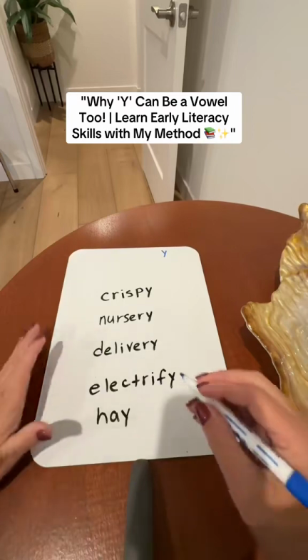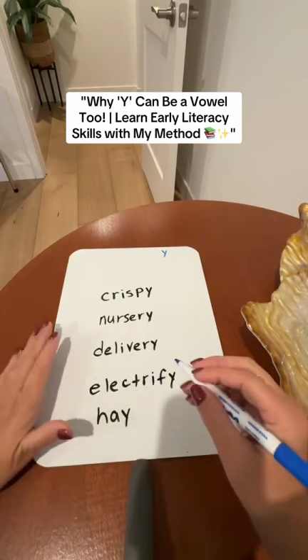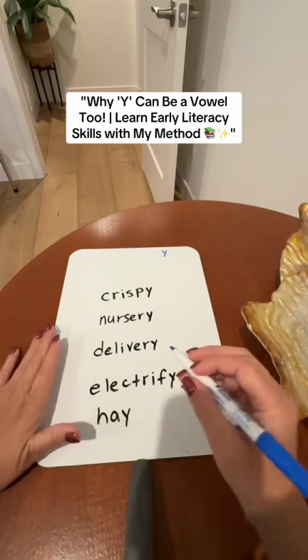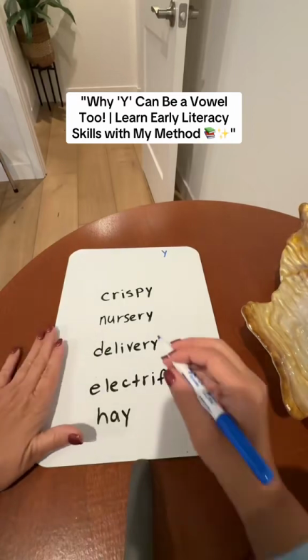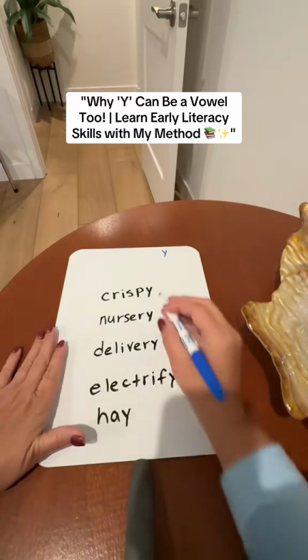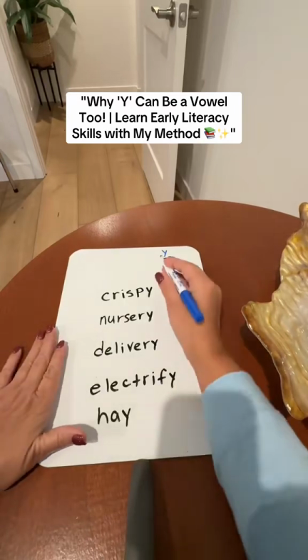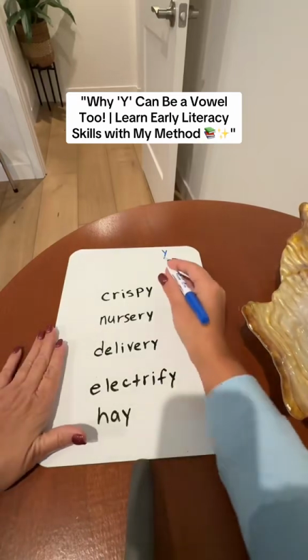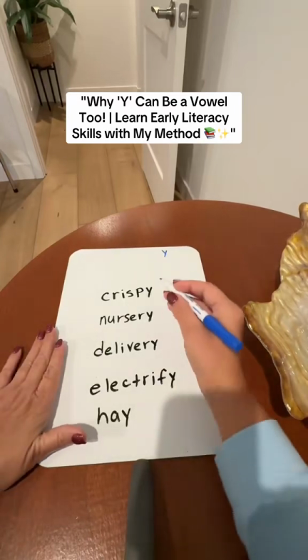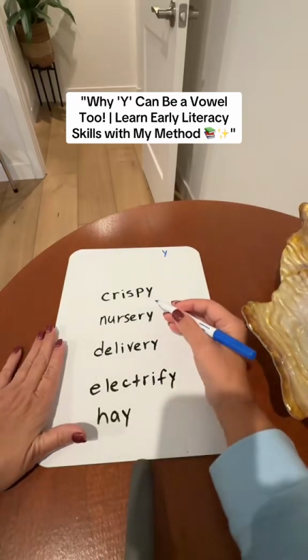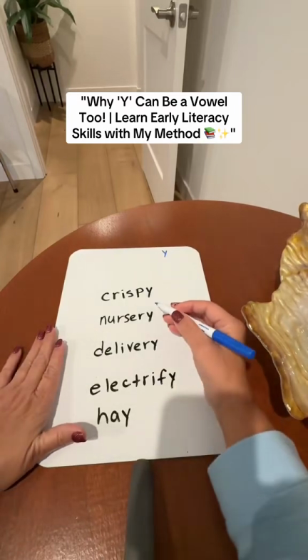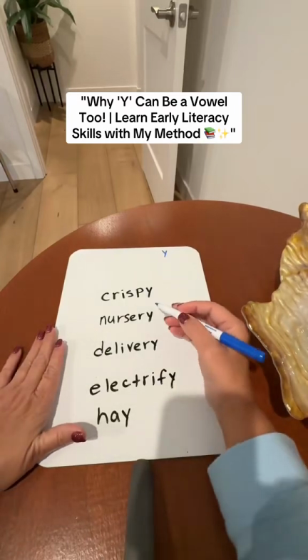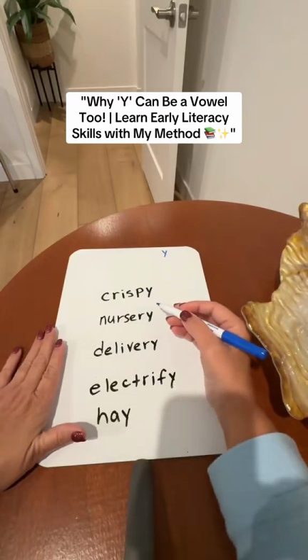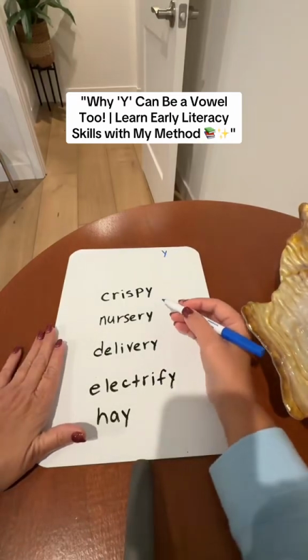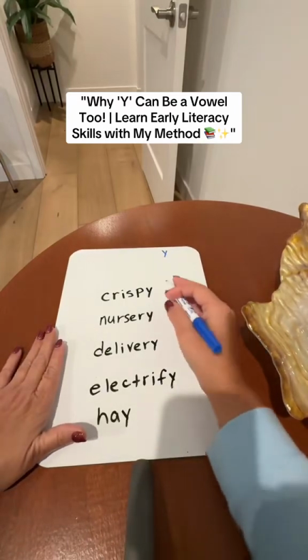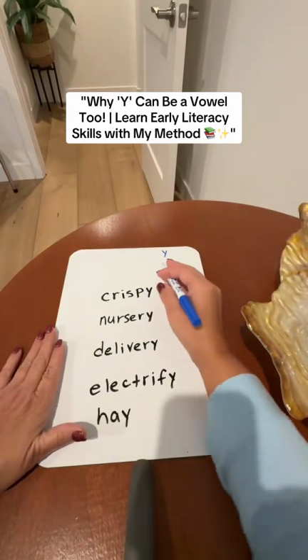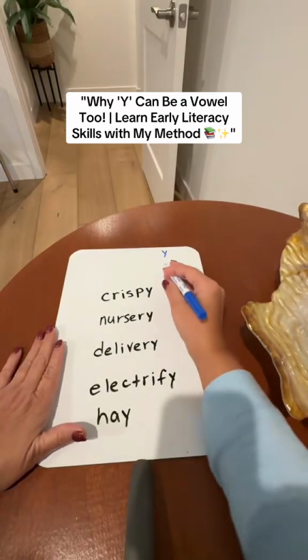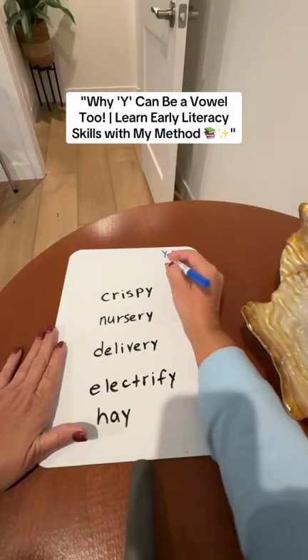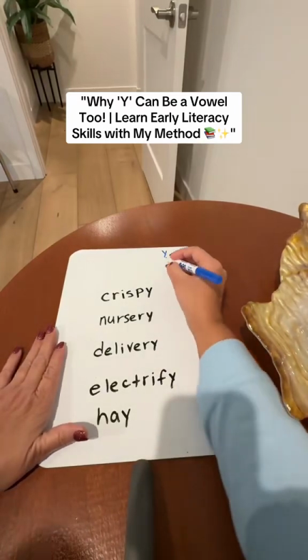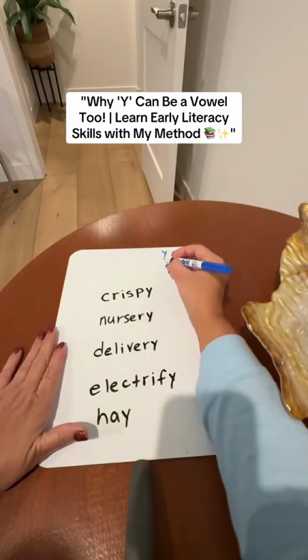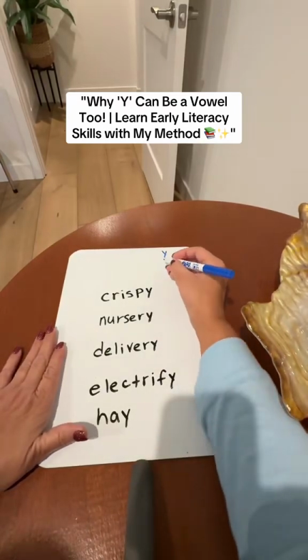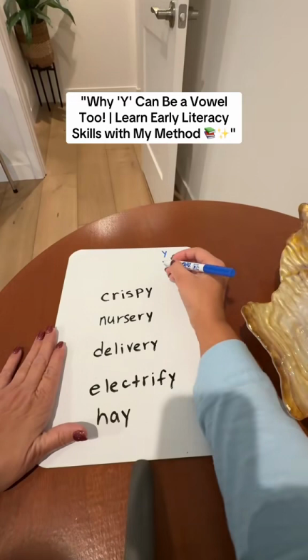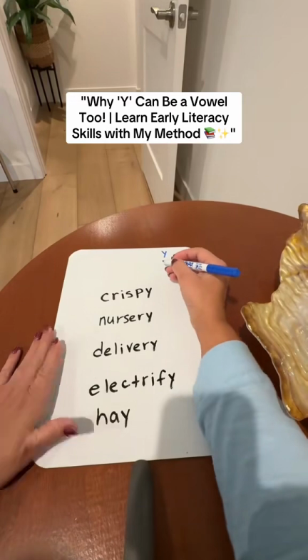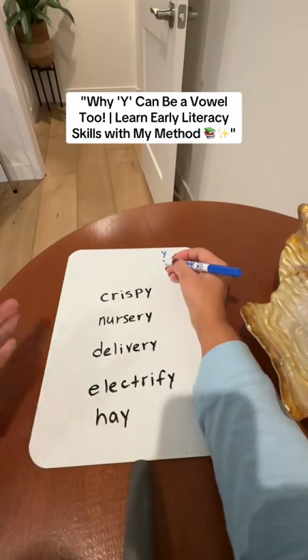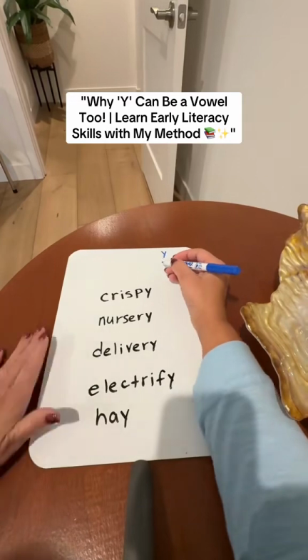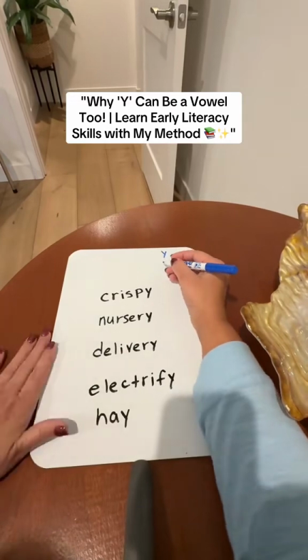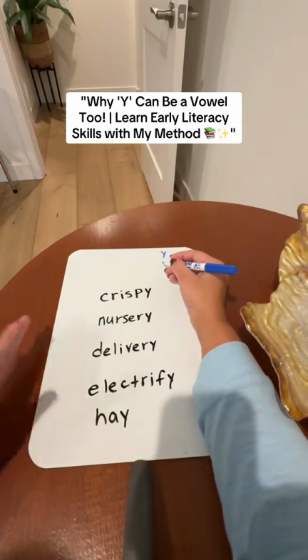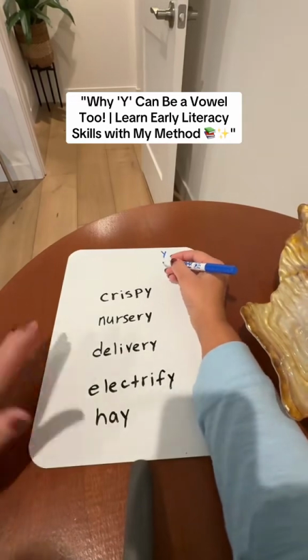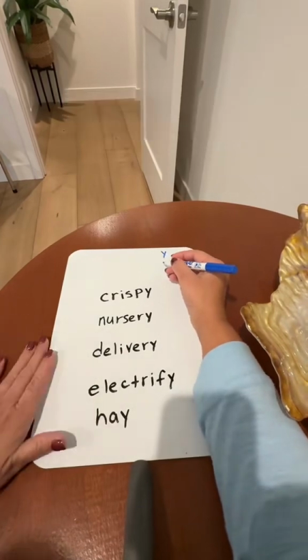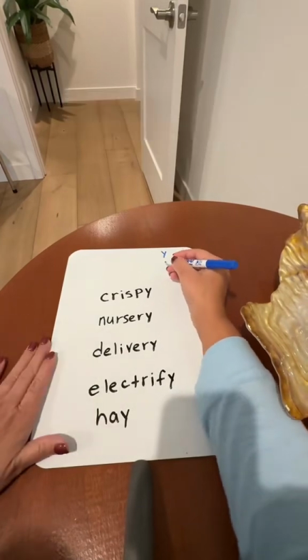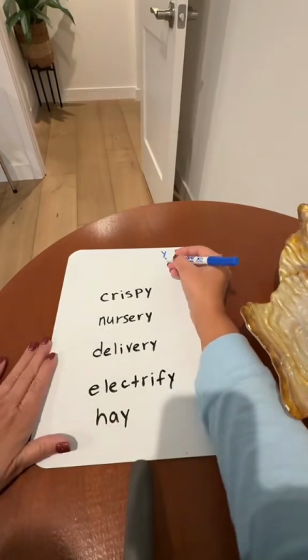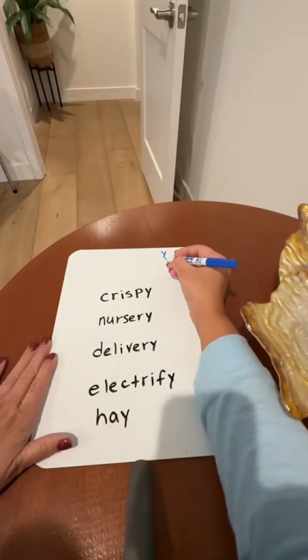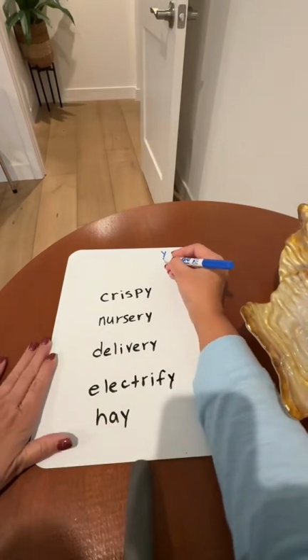Today we're going to be talking about Y when it's at the end of a word or syllable. Did you know it can make the I or E sound? But how do you tell? Well, you can show them this fun key here.